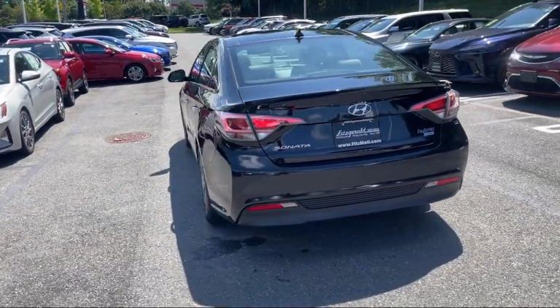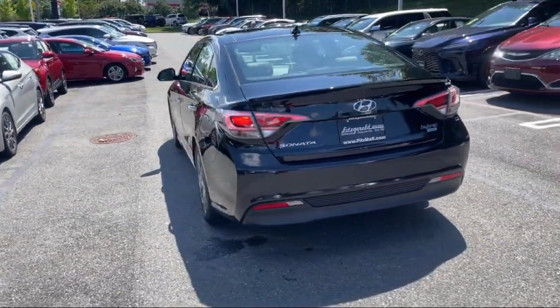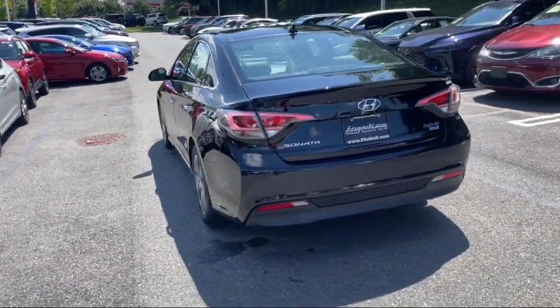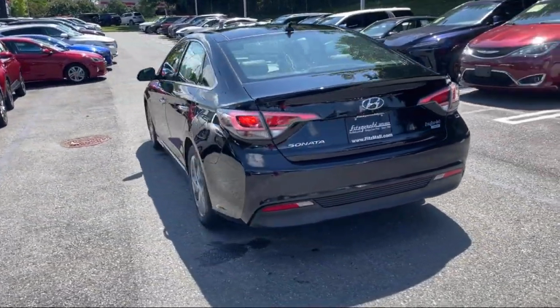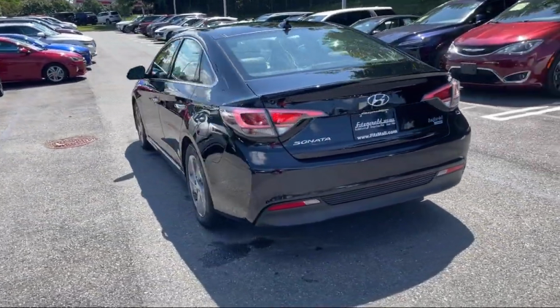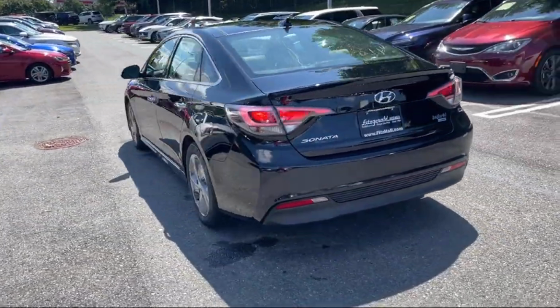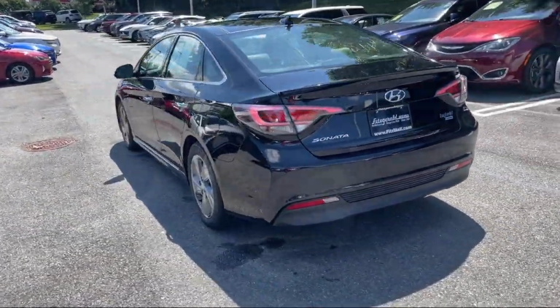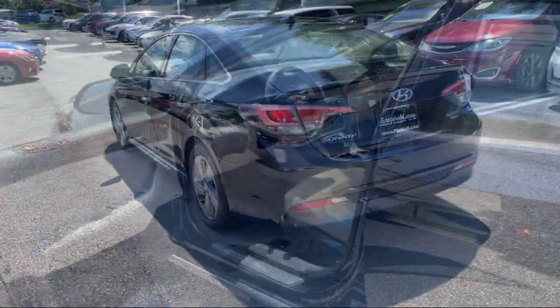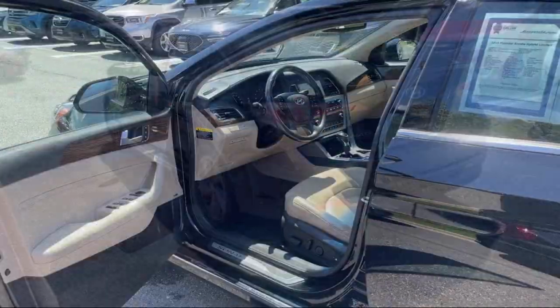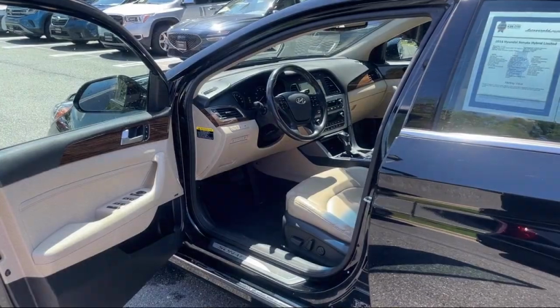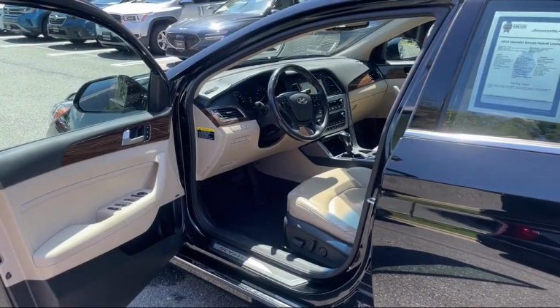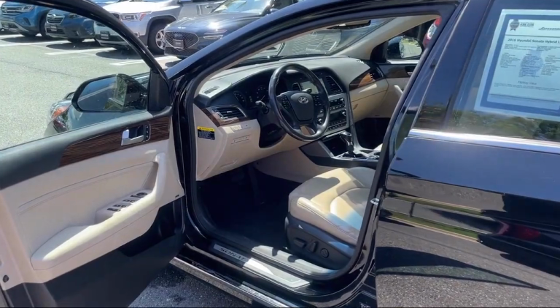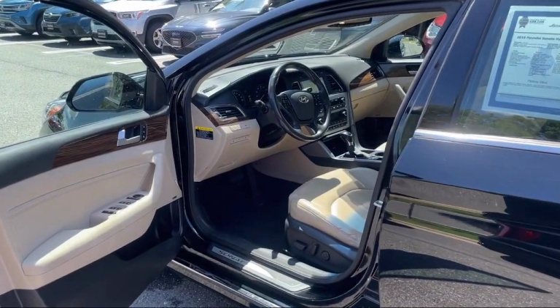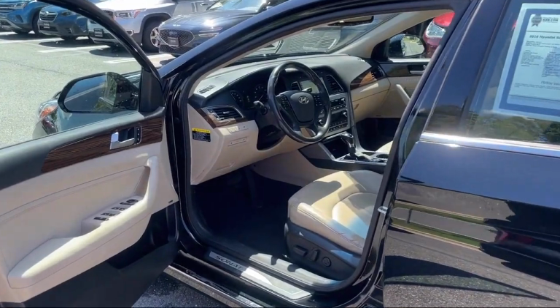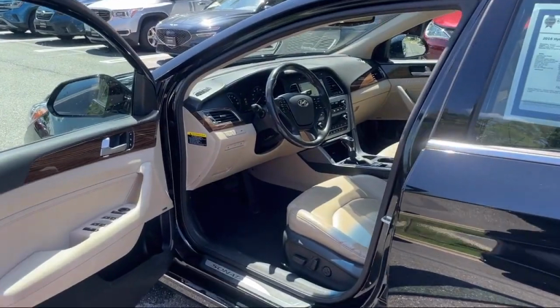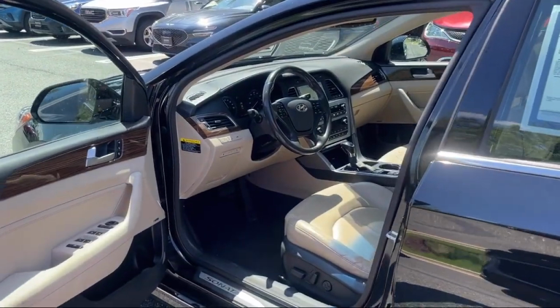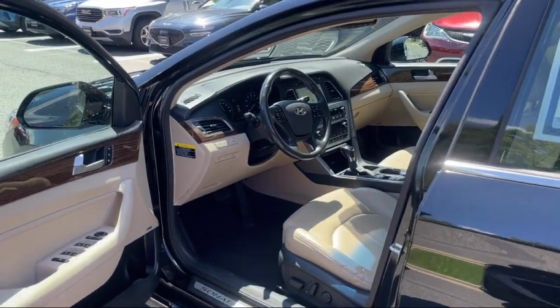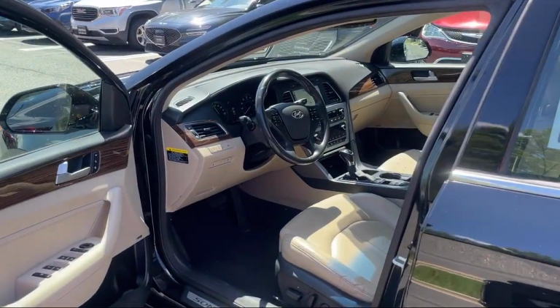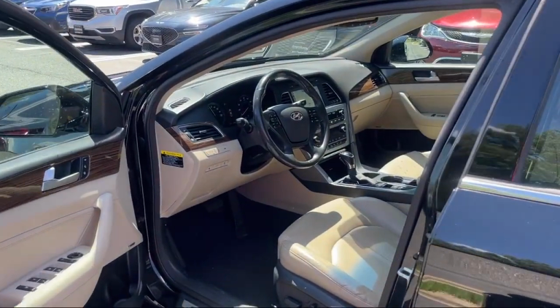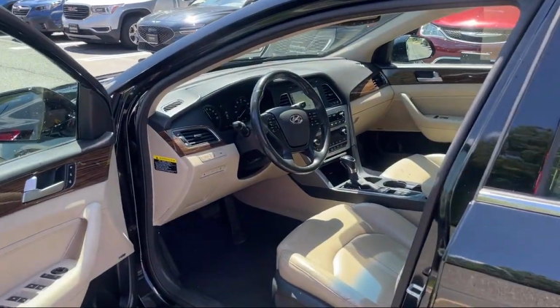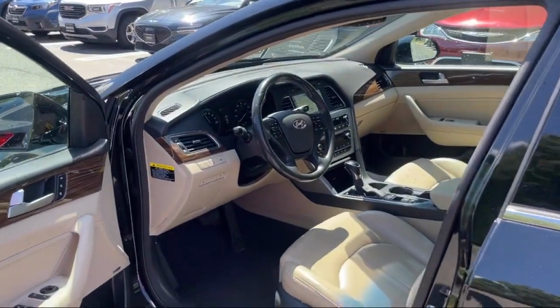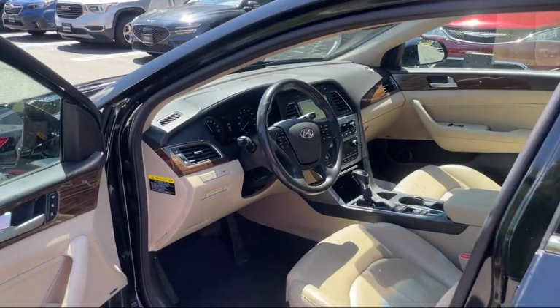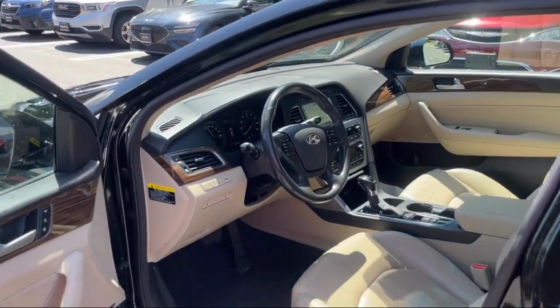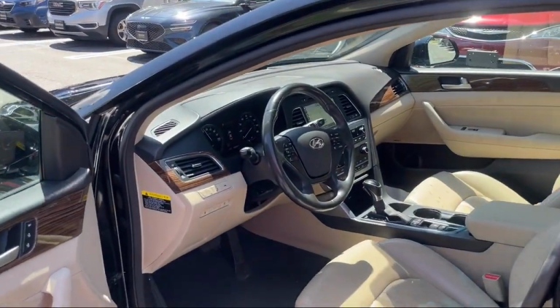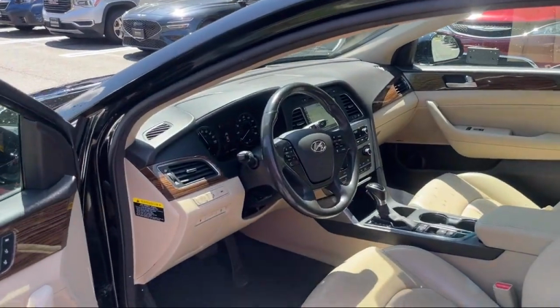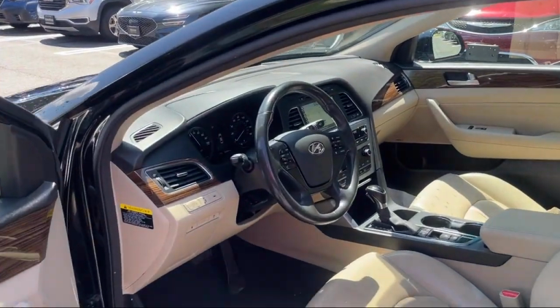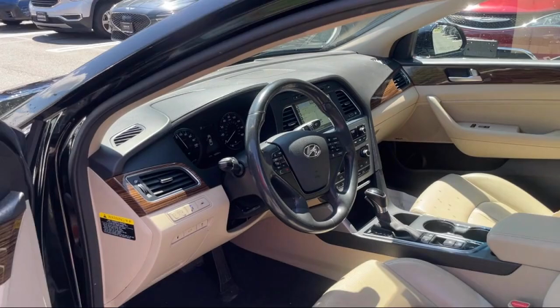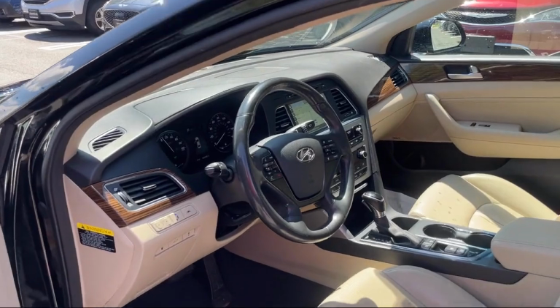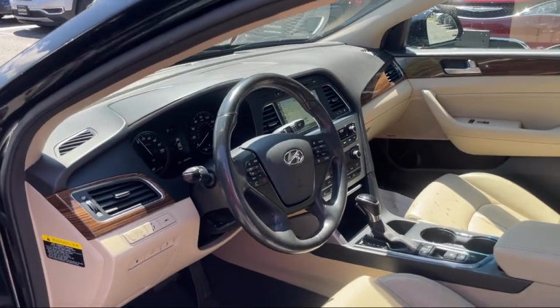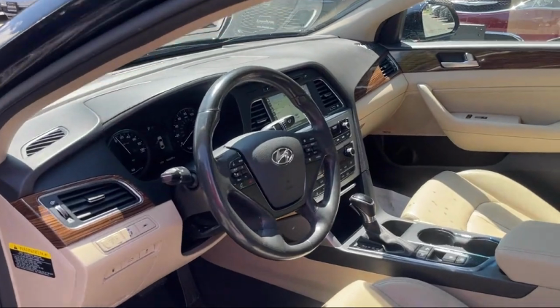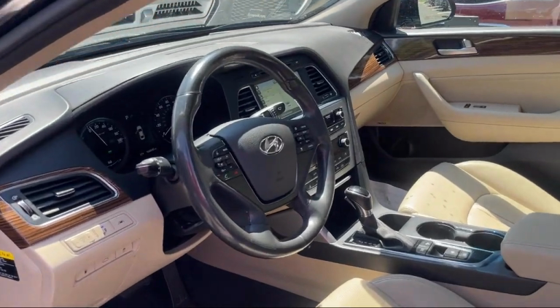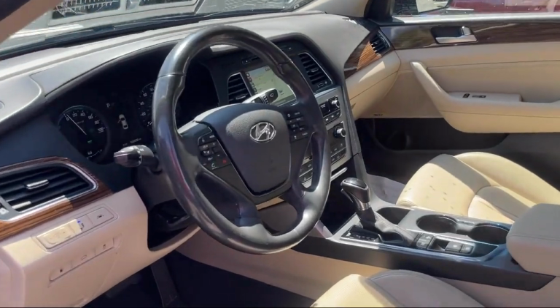Leather-trimmed steering wheel, center front console with armrest and storage, and much more.